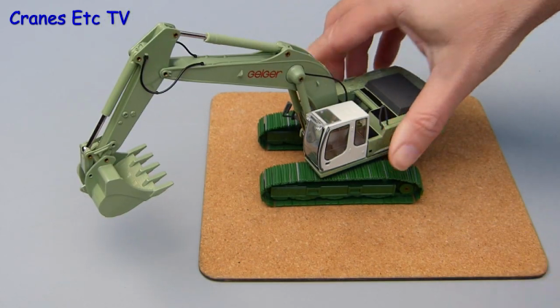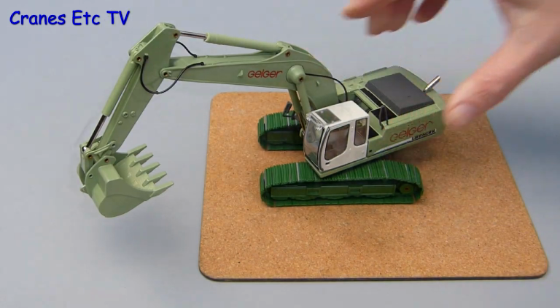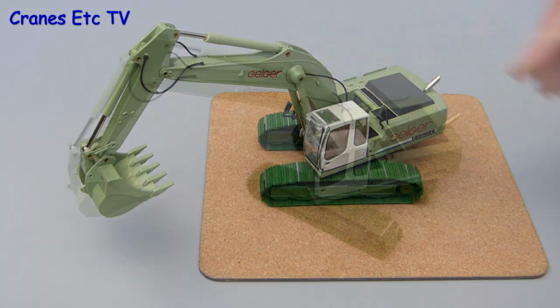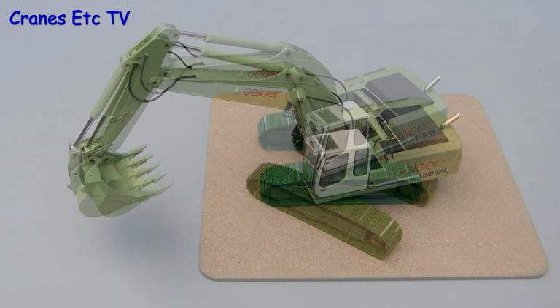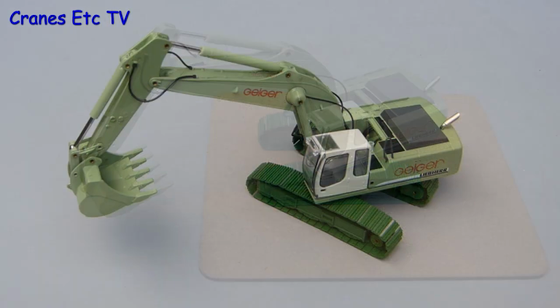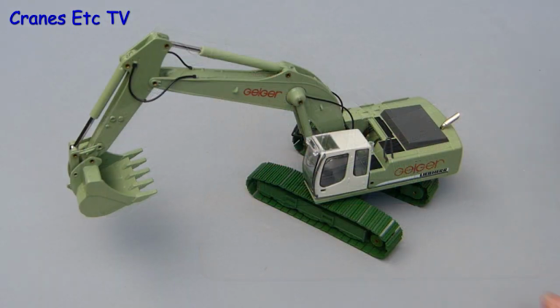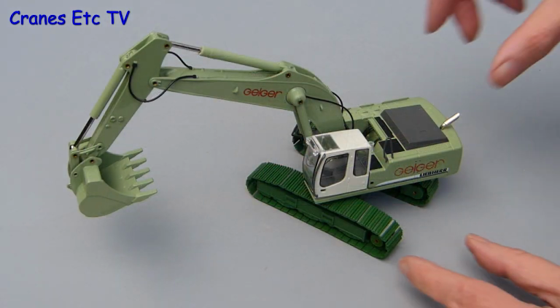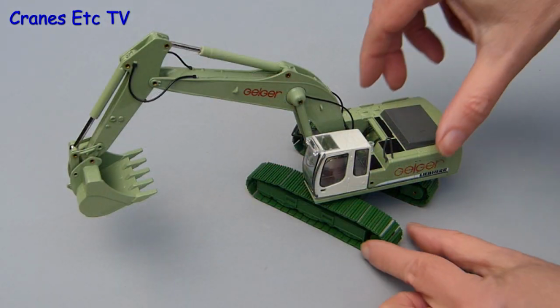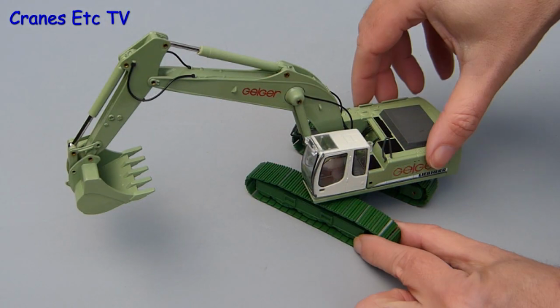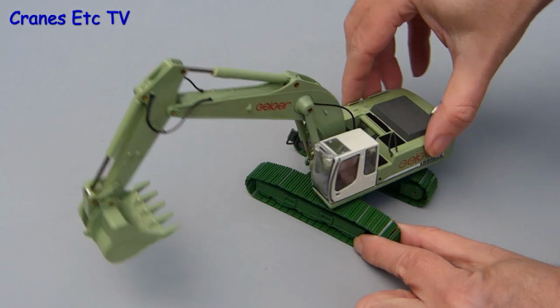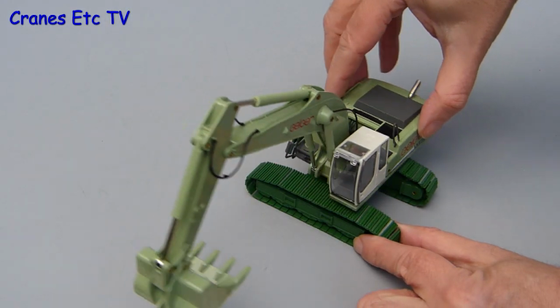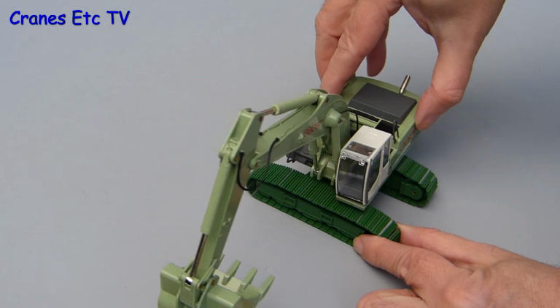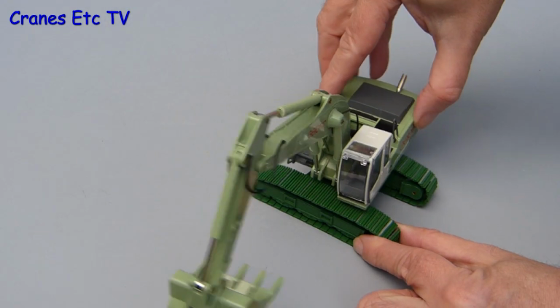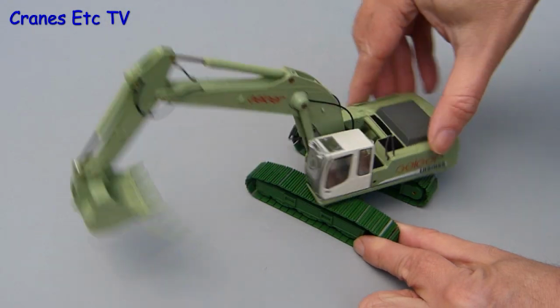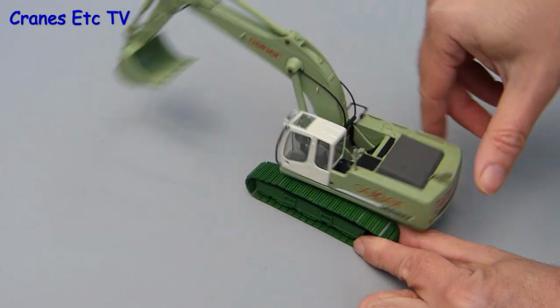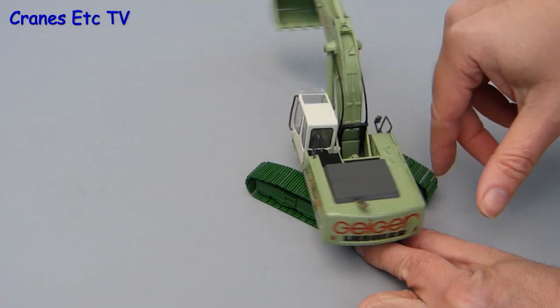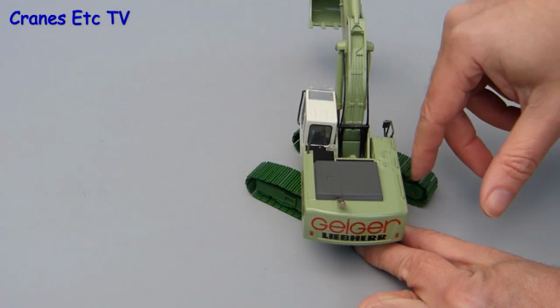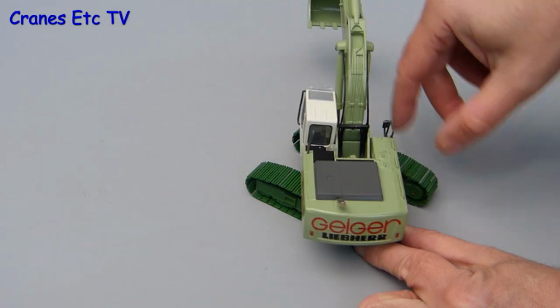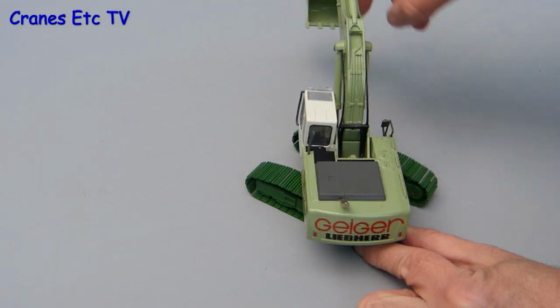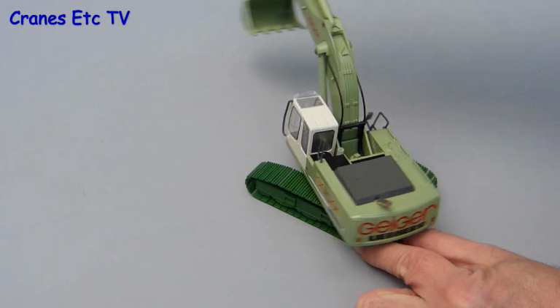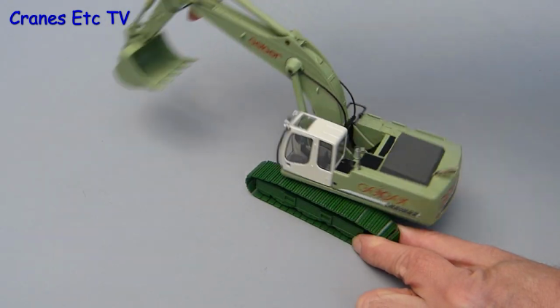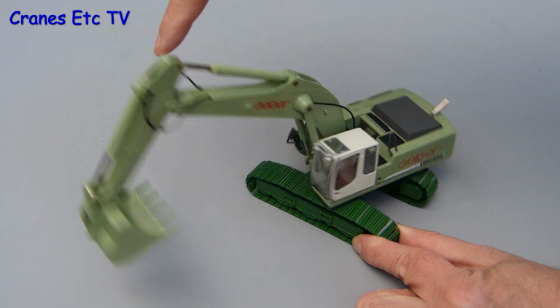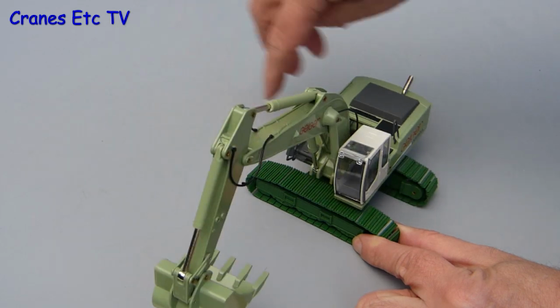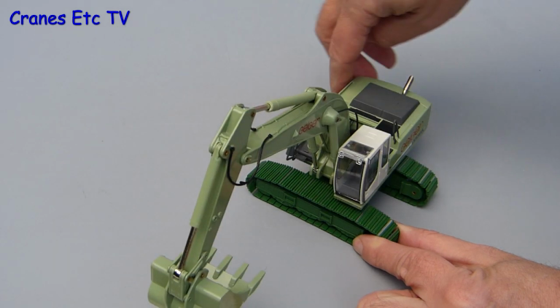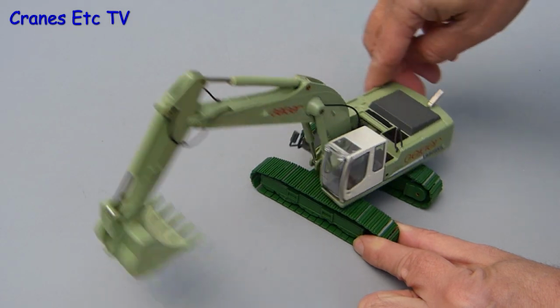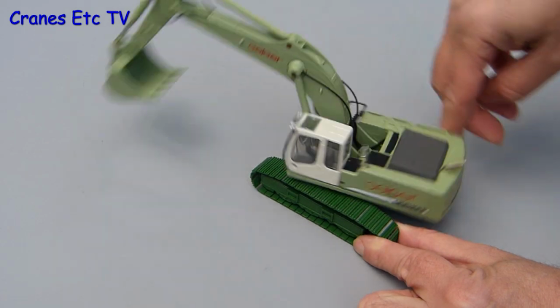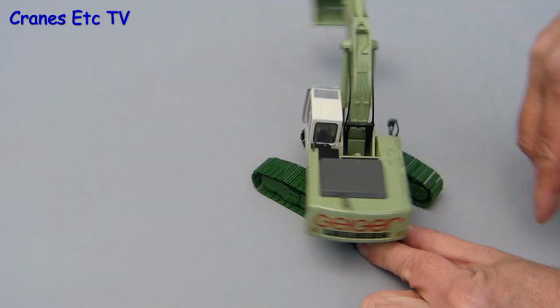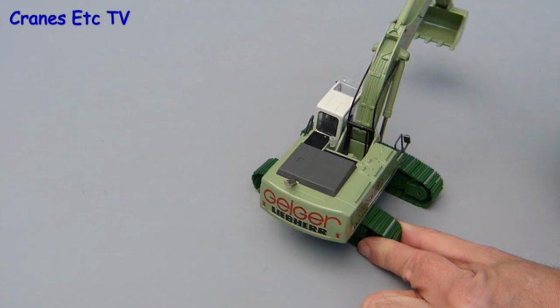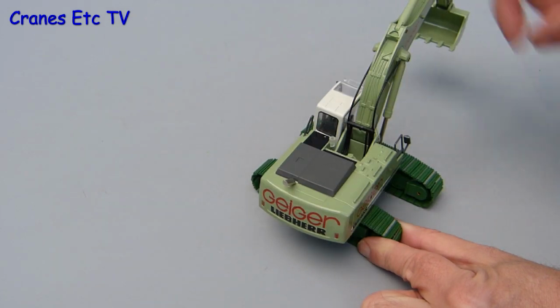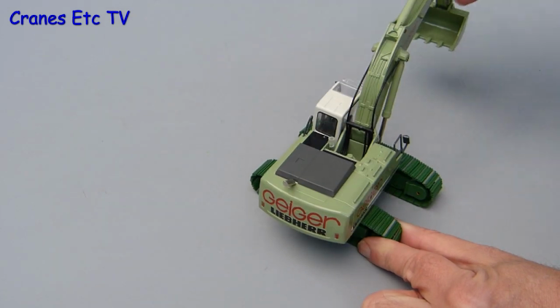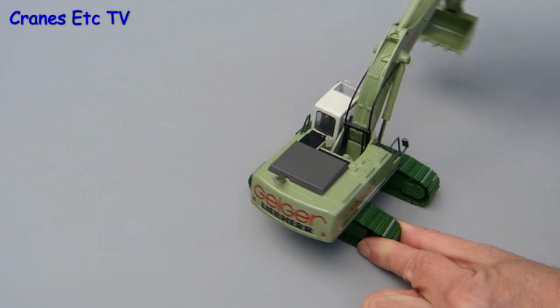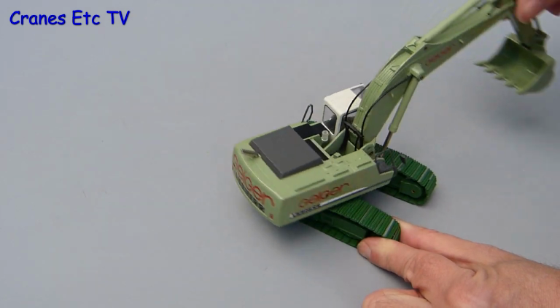The next thing to try is a bit of swinging and the mechanism is very smooth and it rotates very freely.